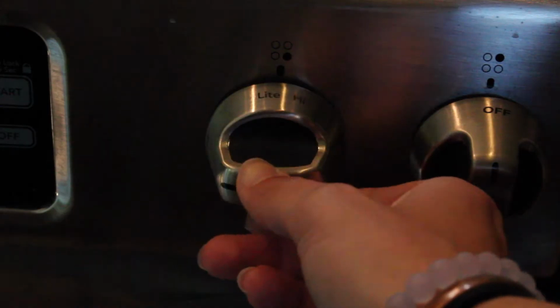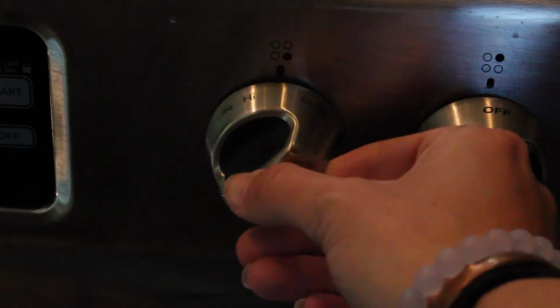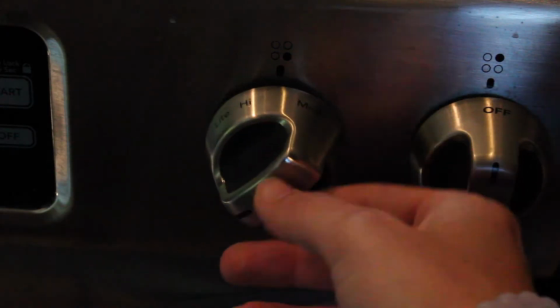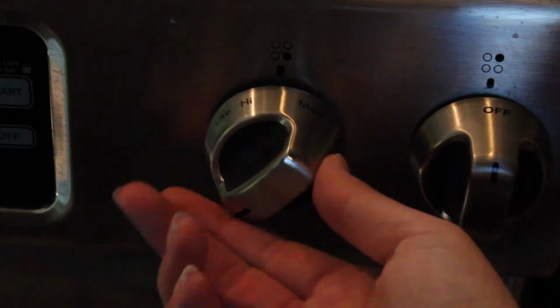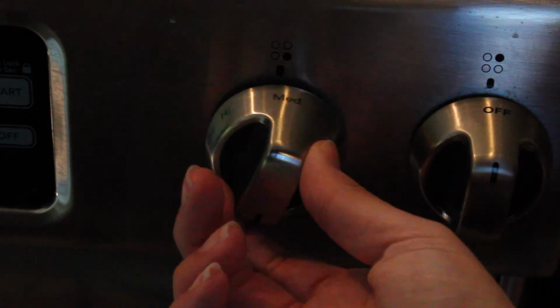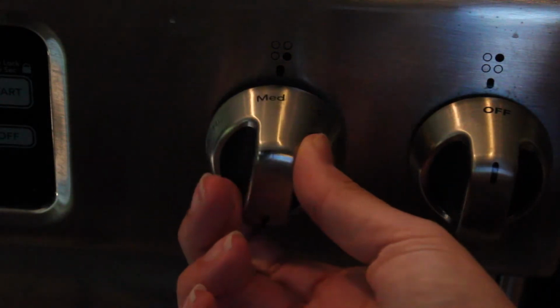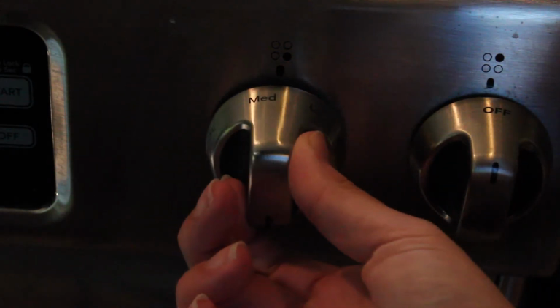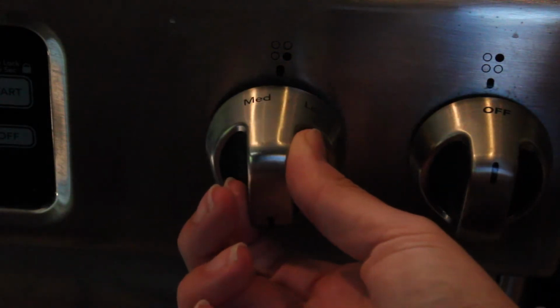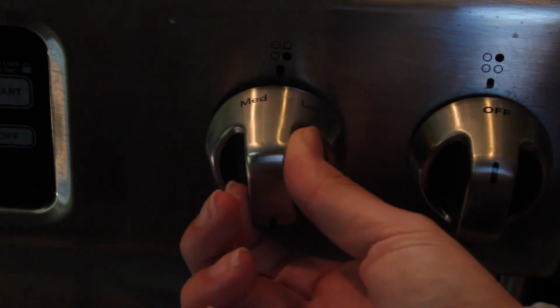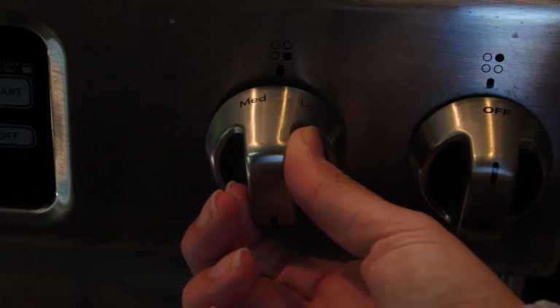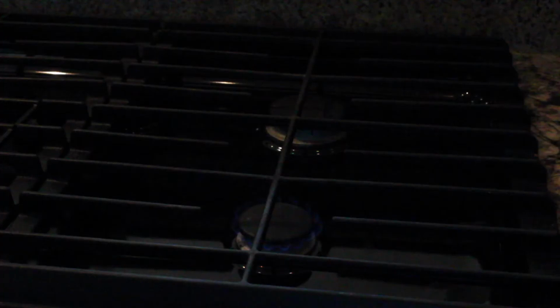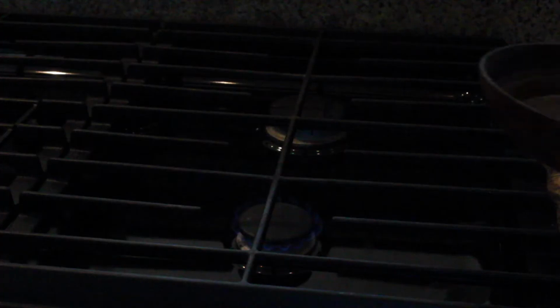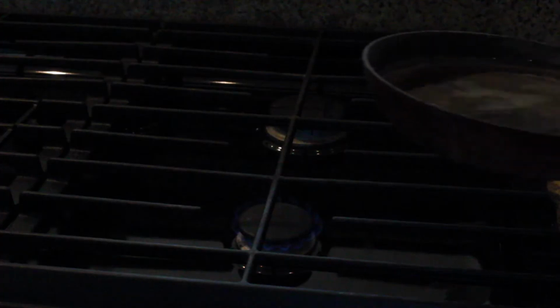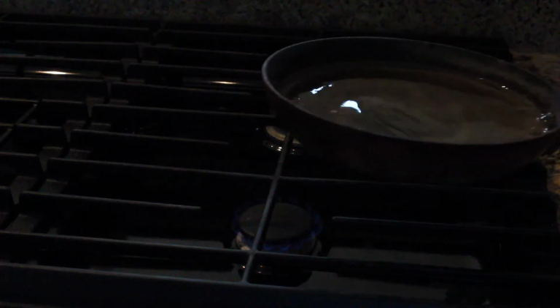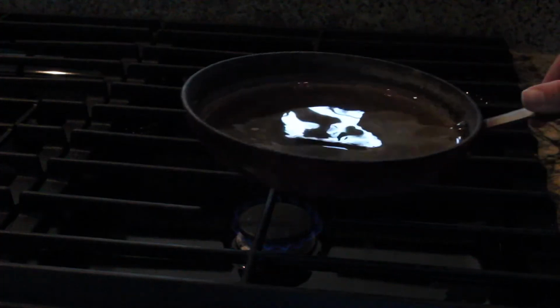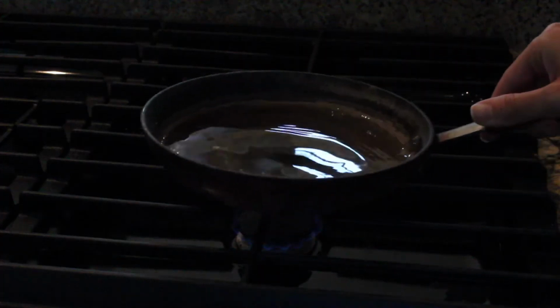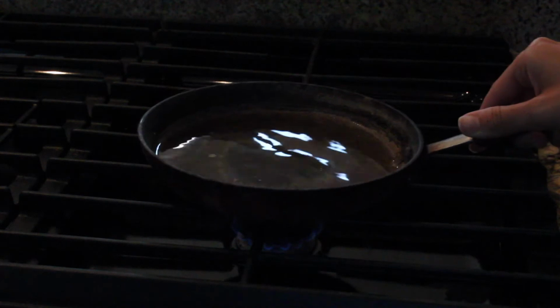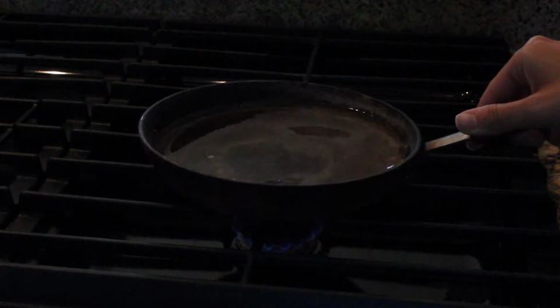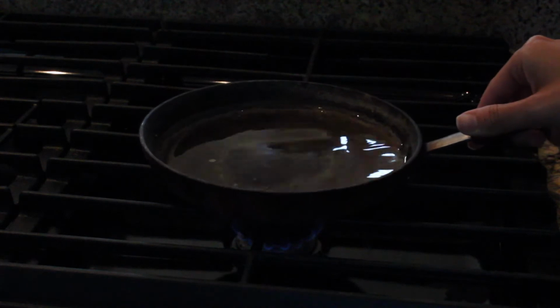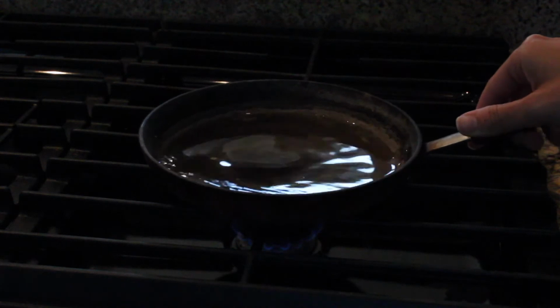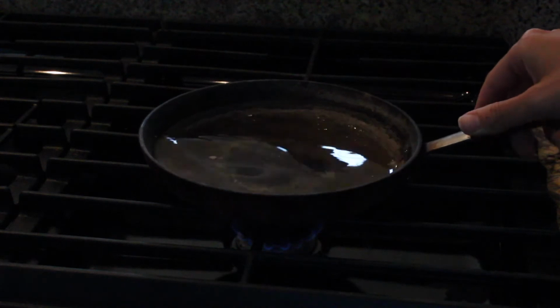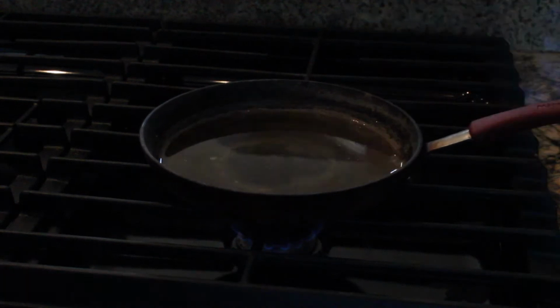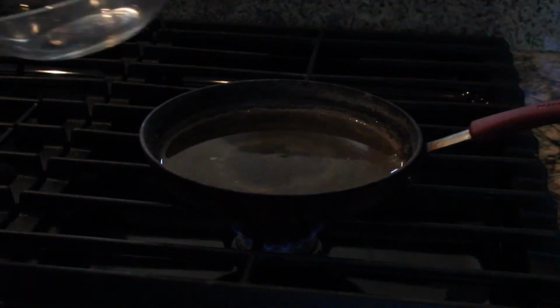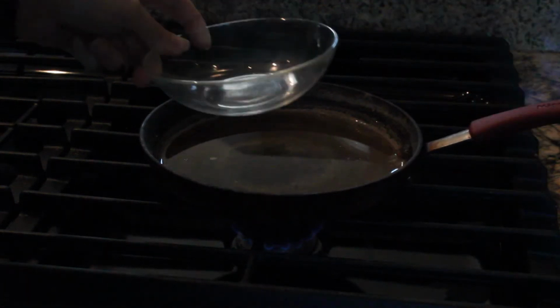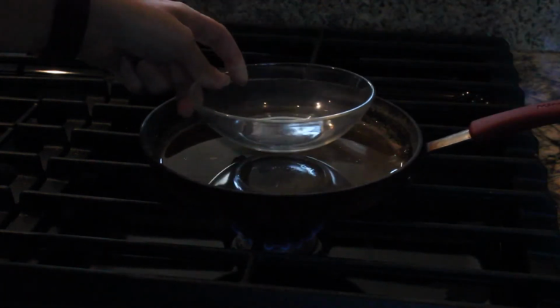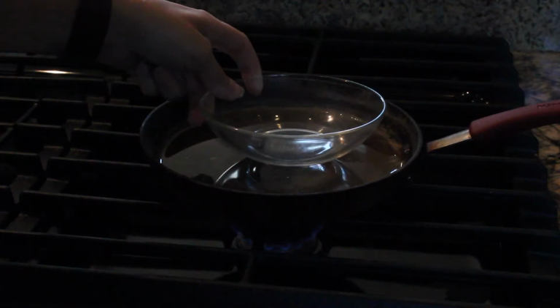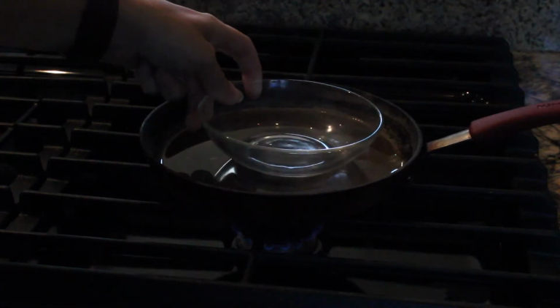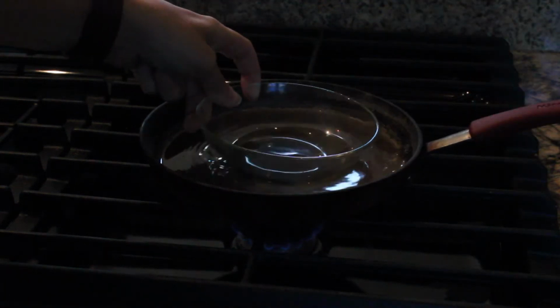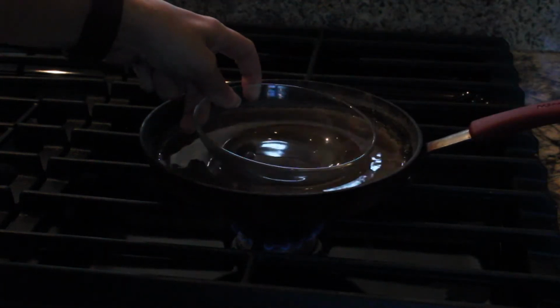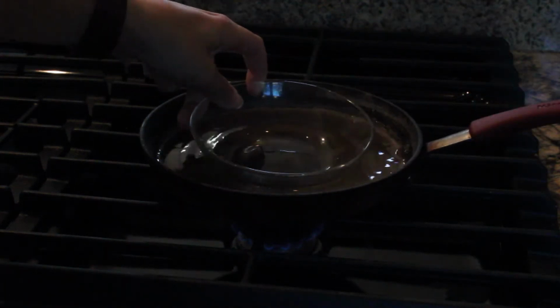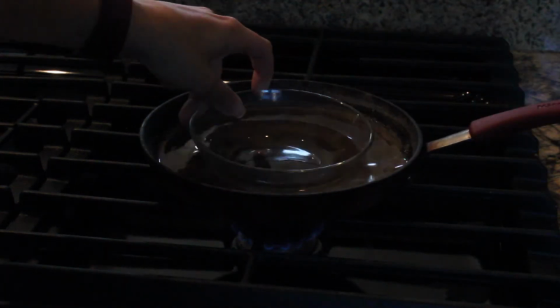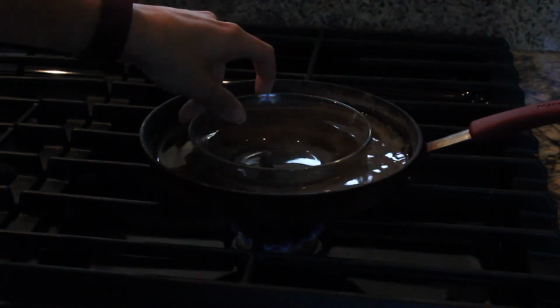First you're going to need to turn the stove on to medium low heat. Fill your pan with water and place it on the heat. Then set the bowl in it.